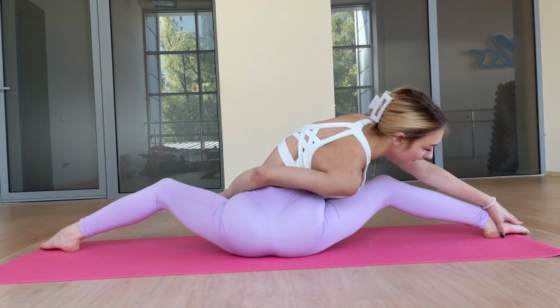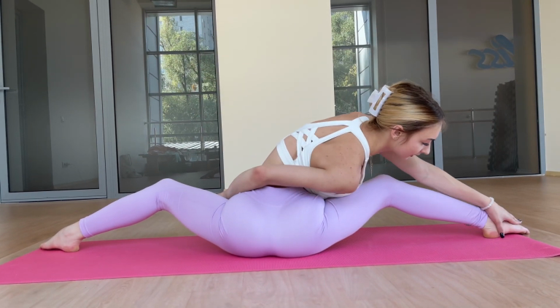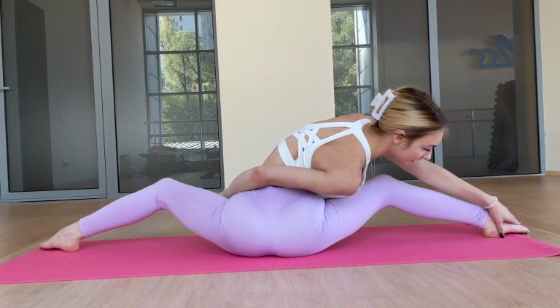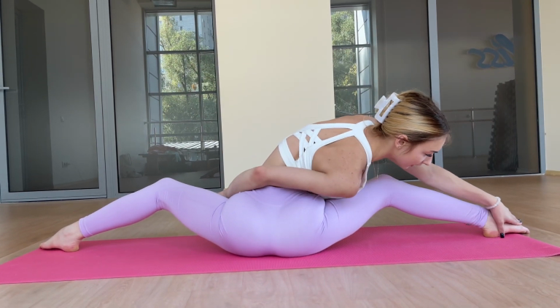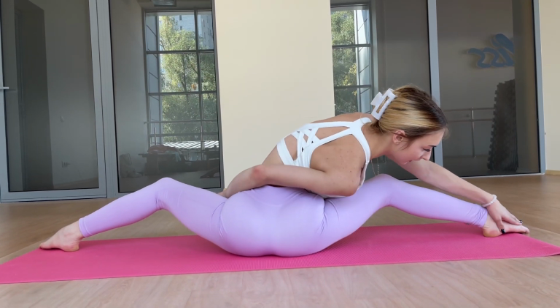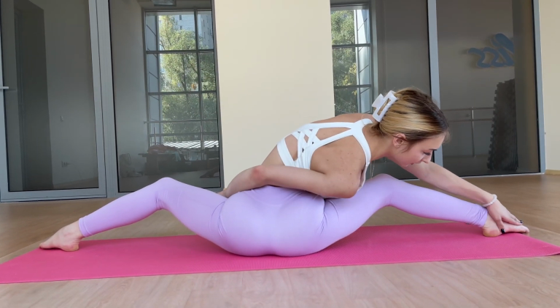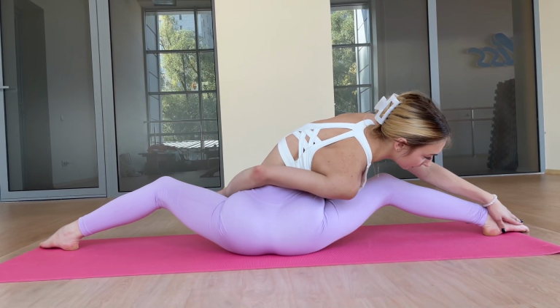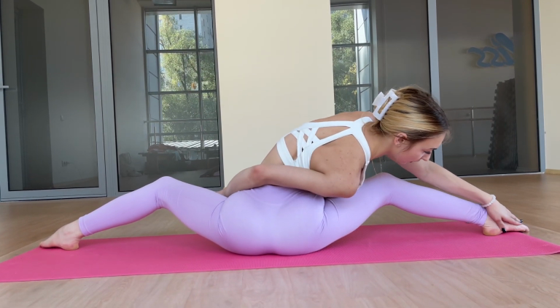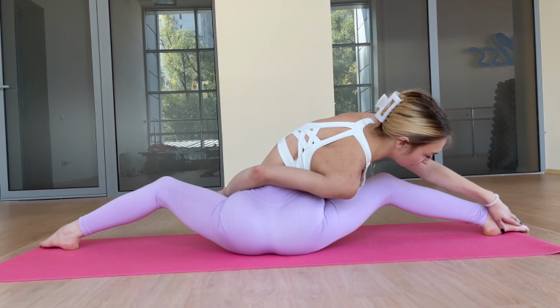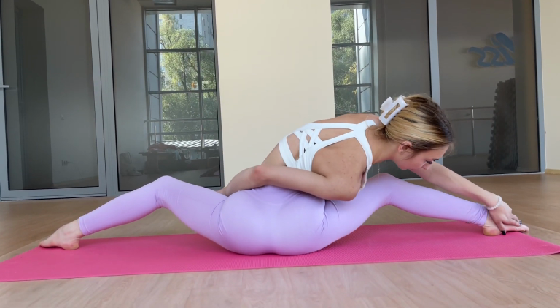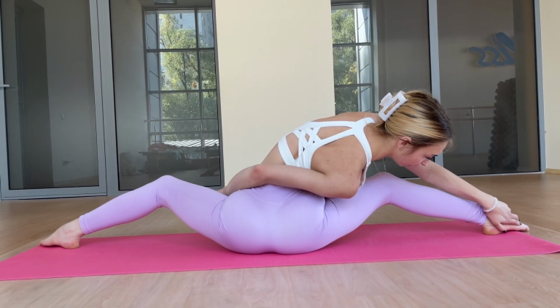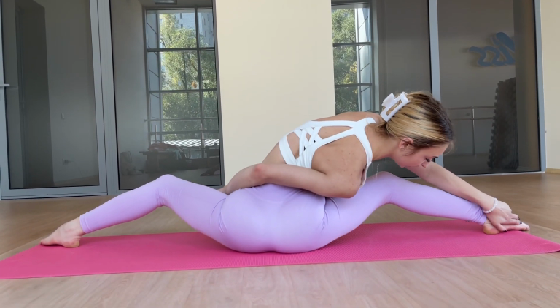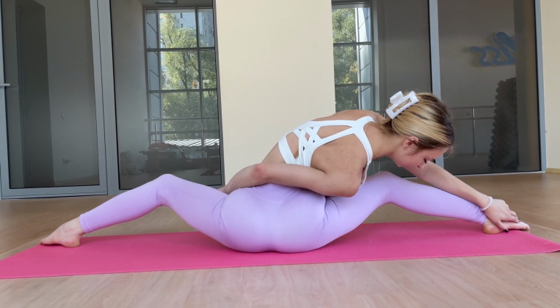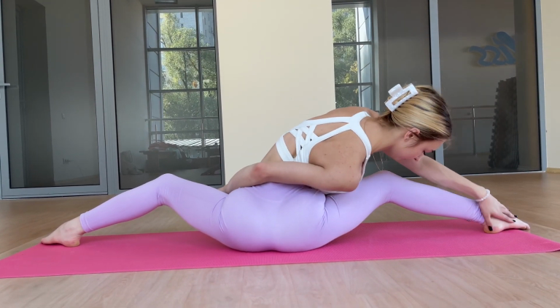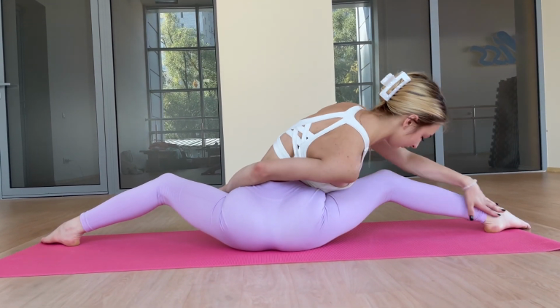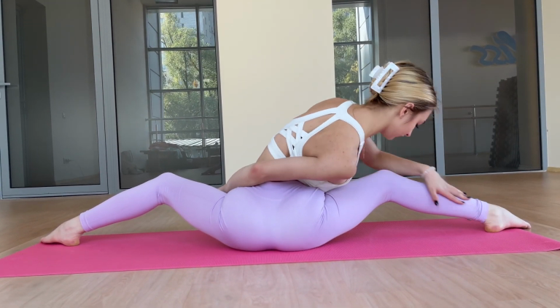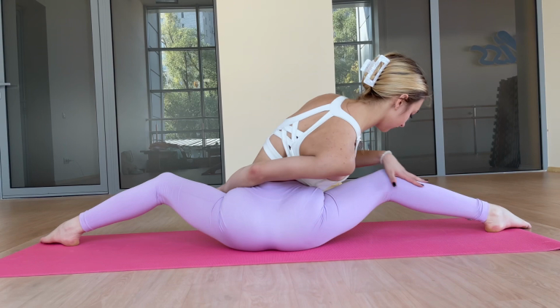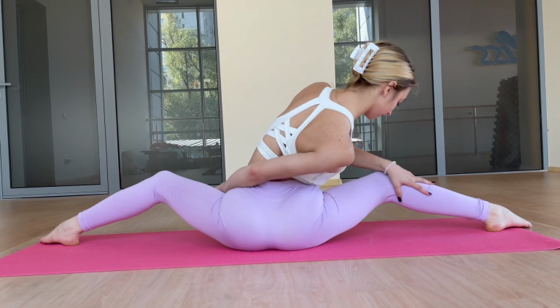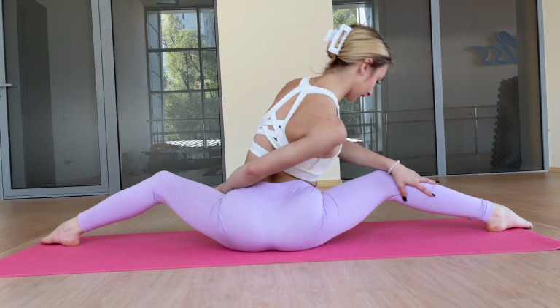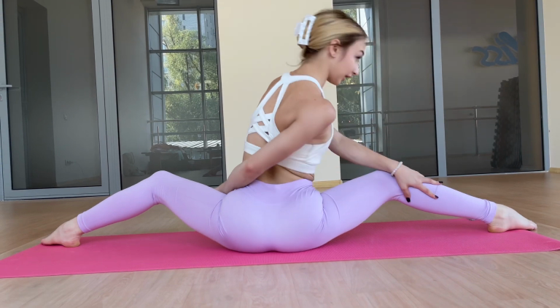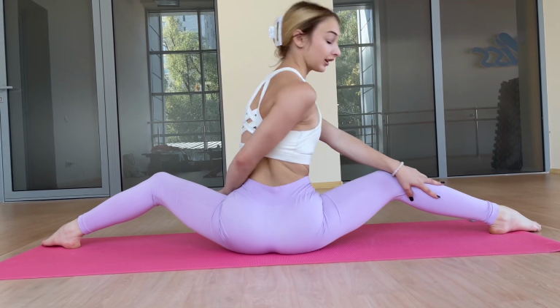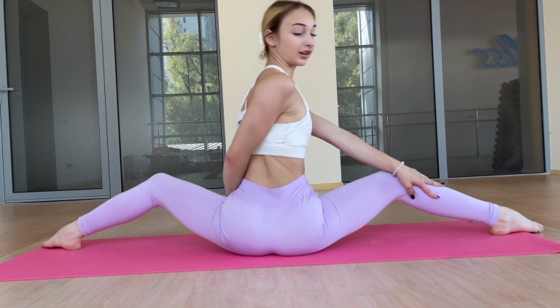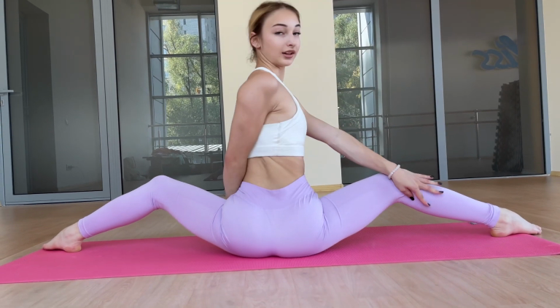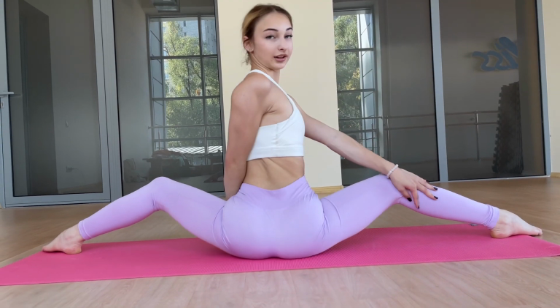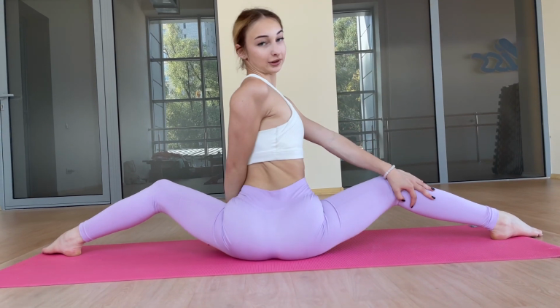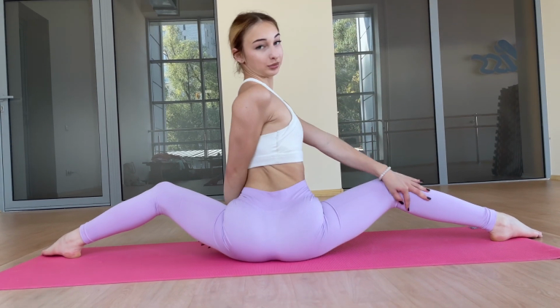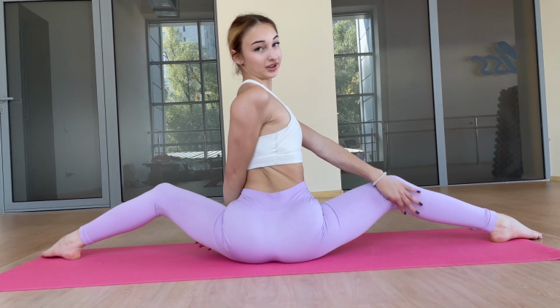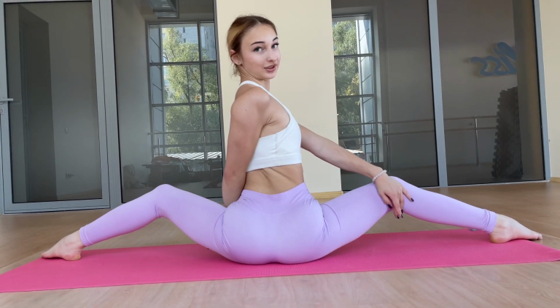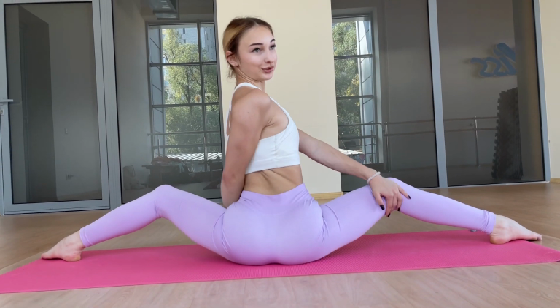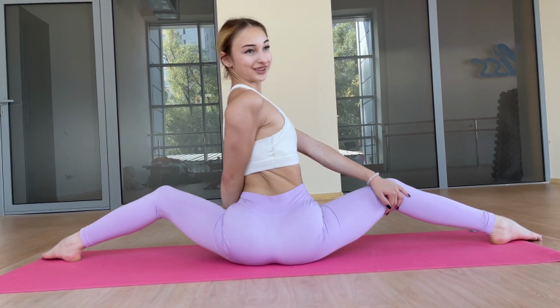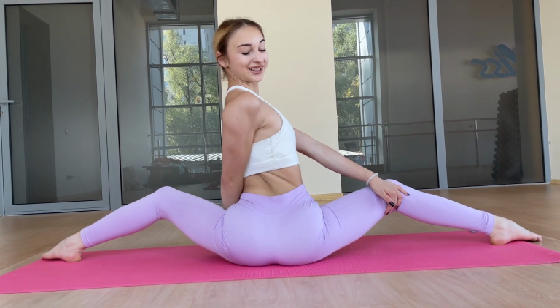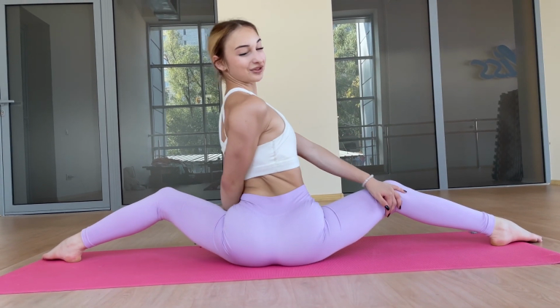Stretching some more. And be so flexible.